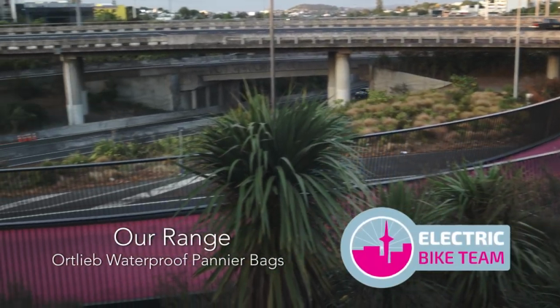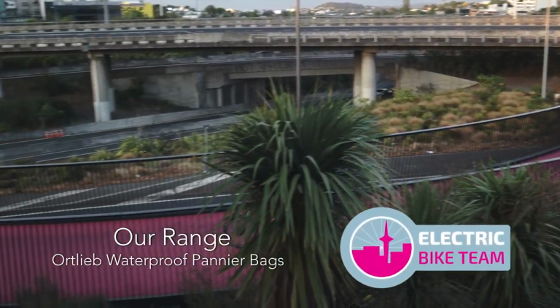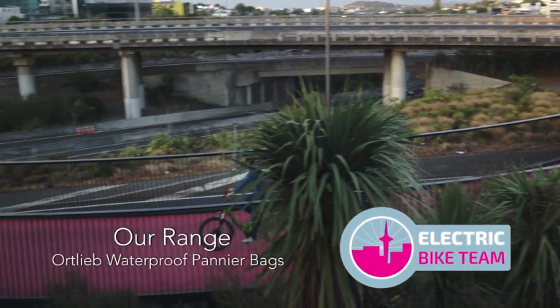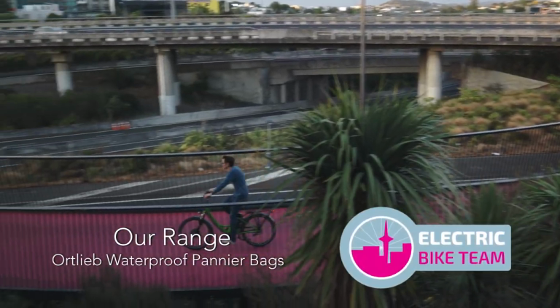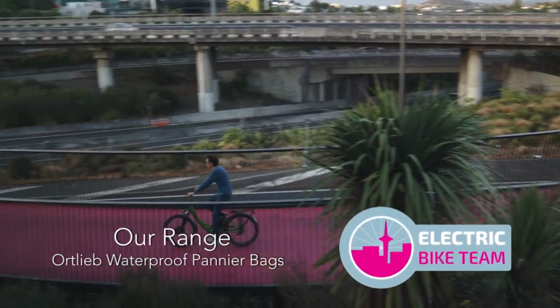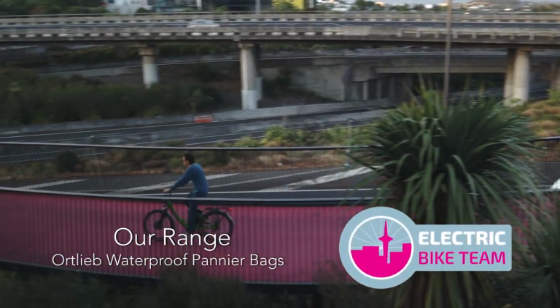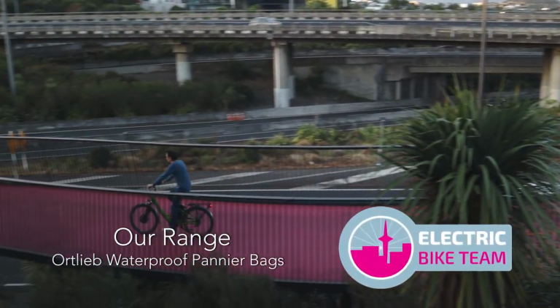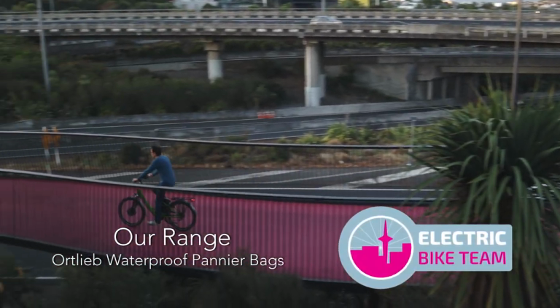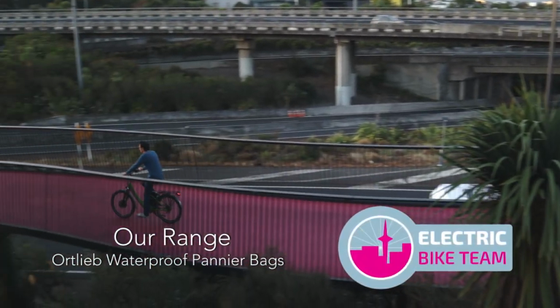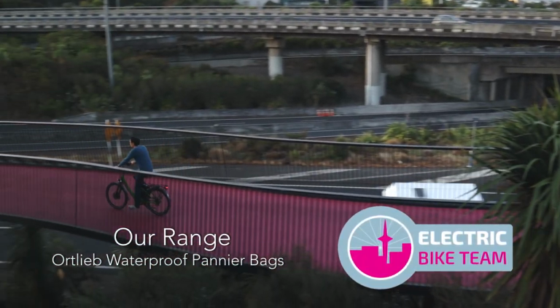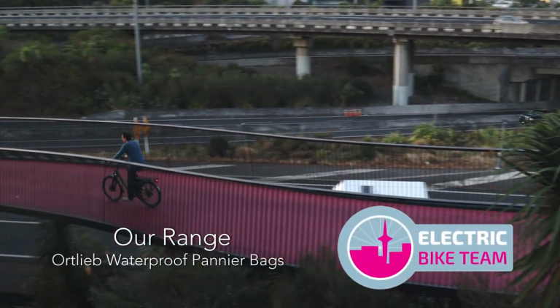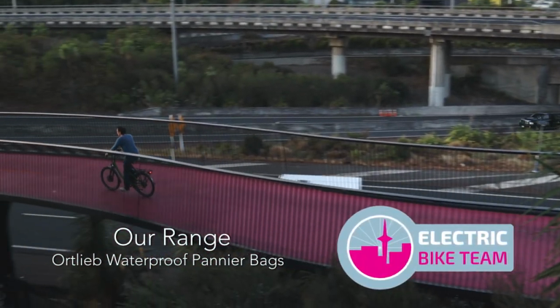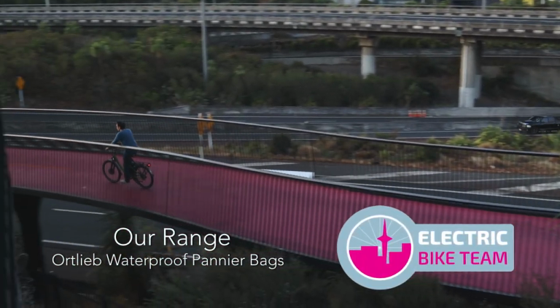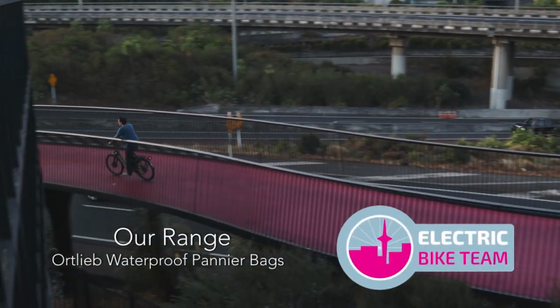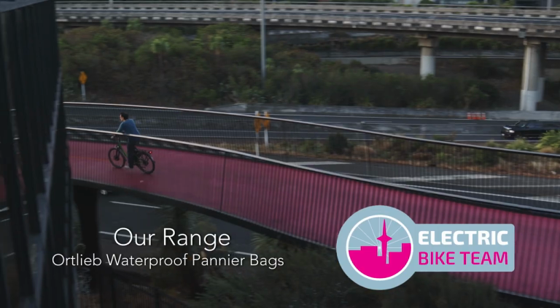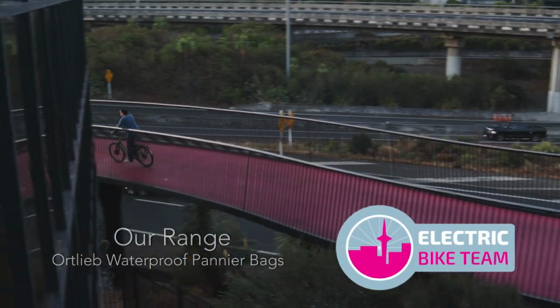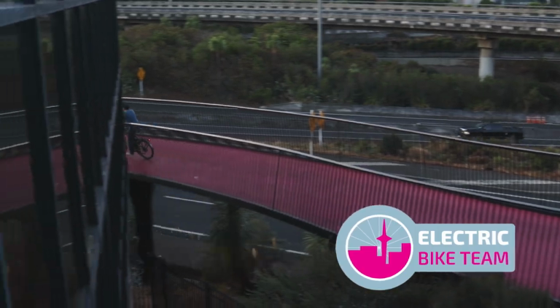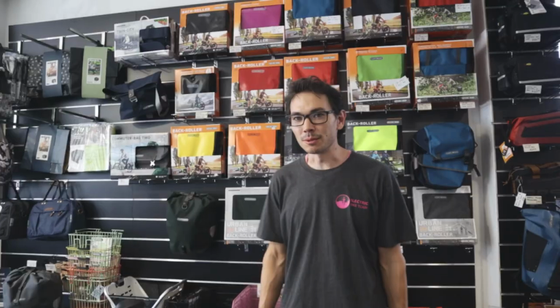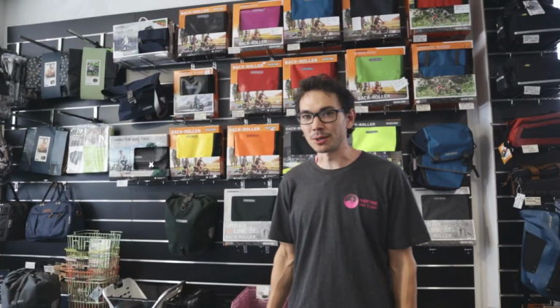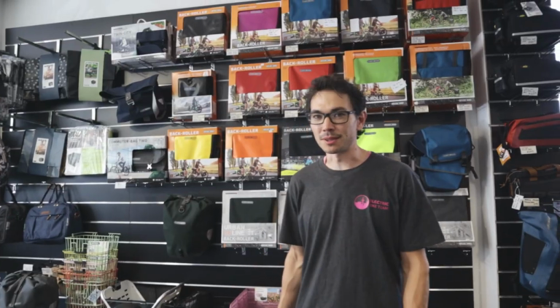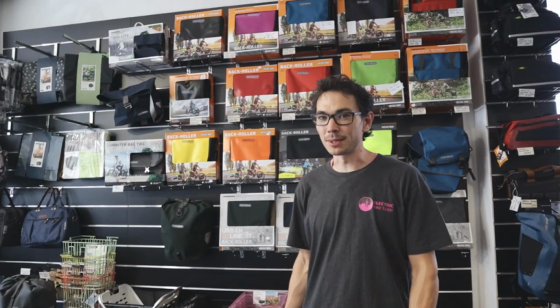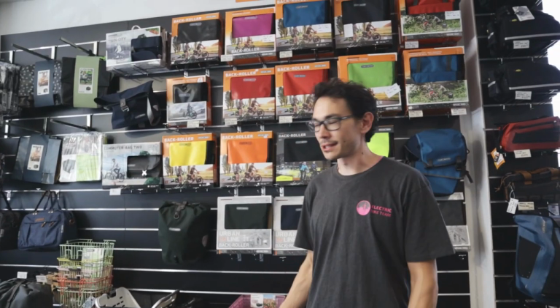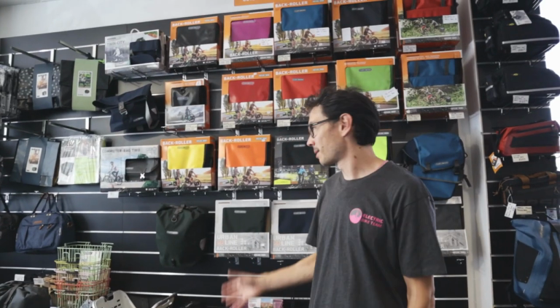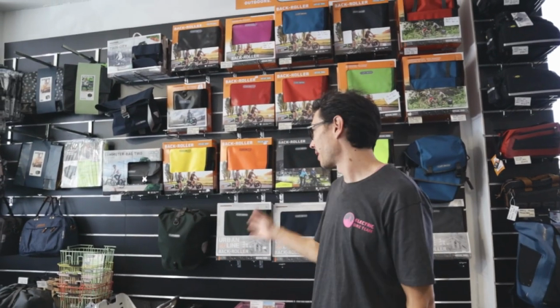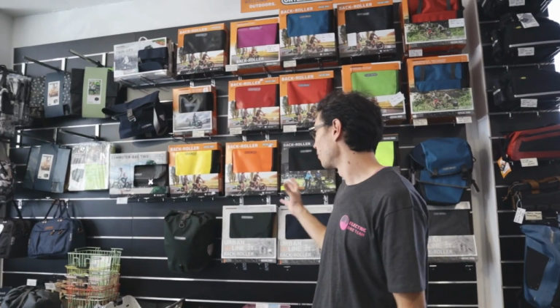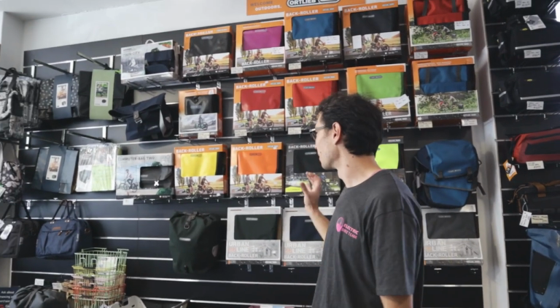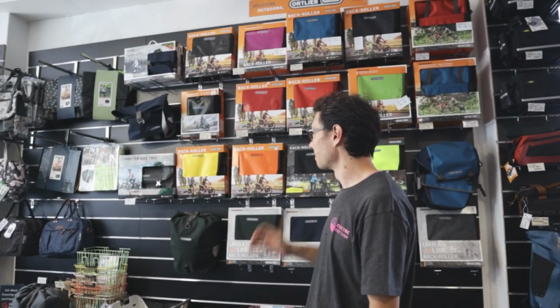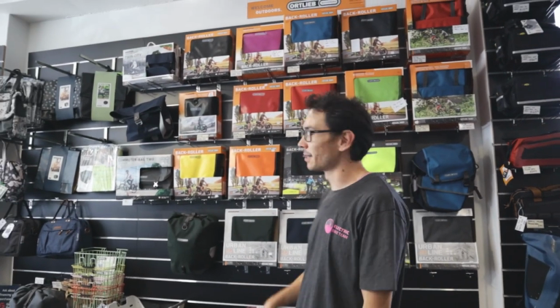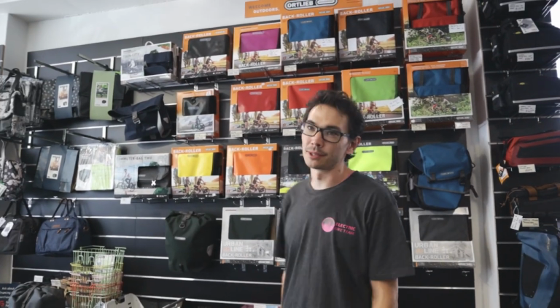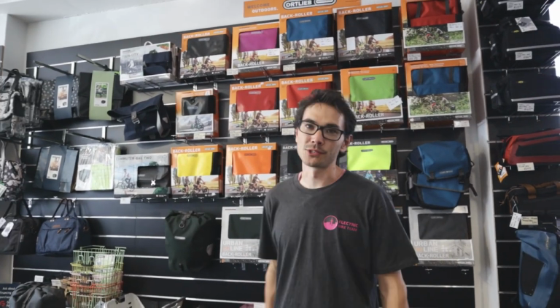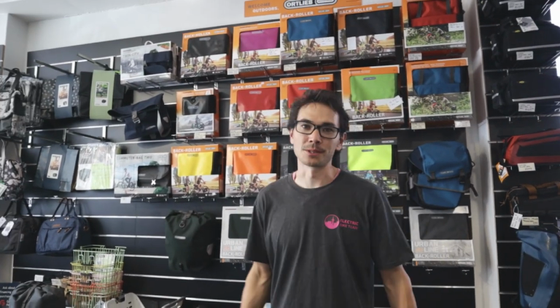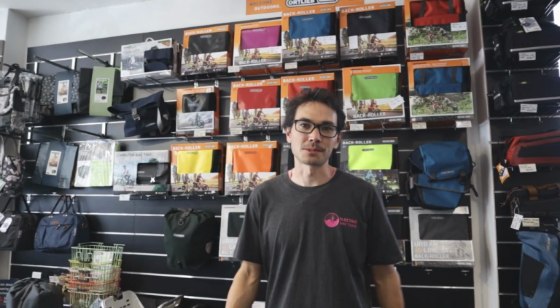Welcome to our display of Ortlieb waterproof panniers. We've got the biggest display of Ortlieb anywhere in New Zealand.